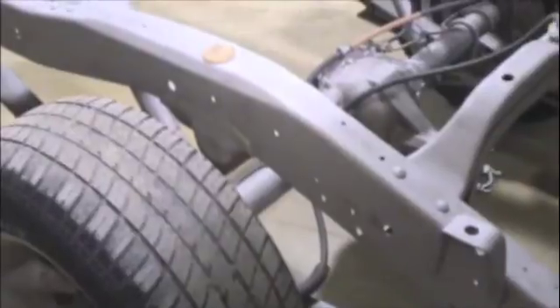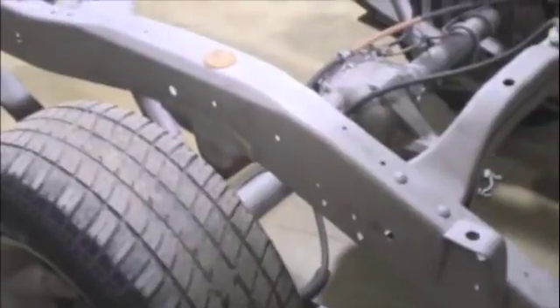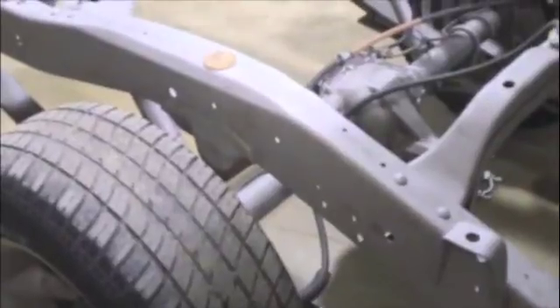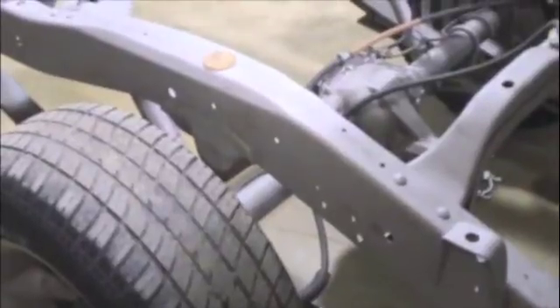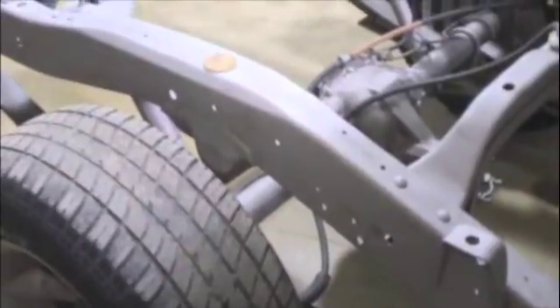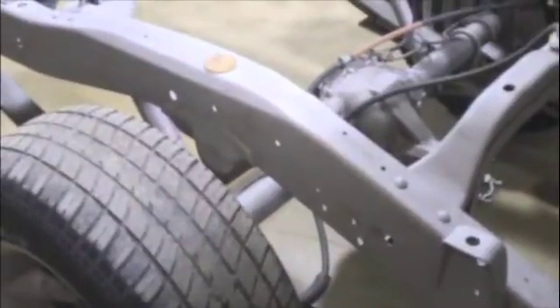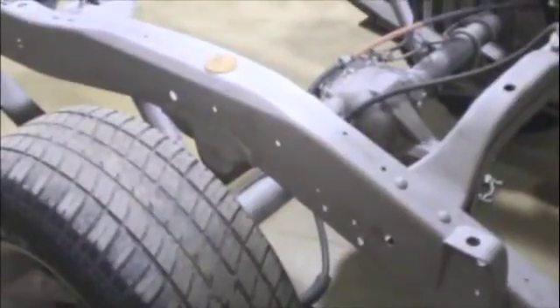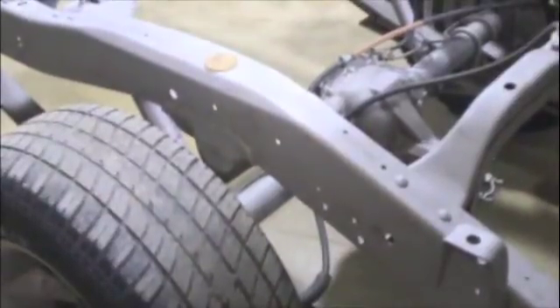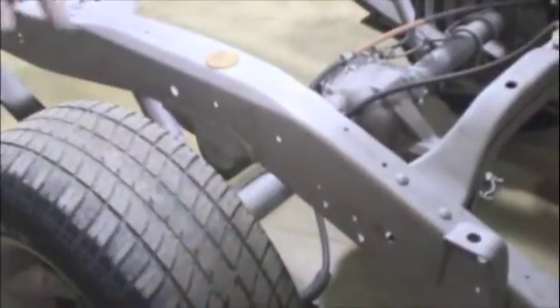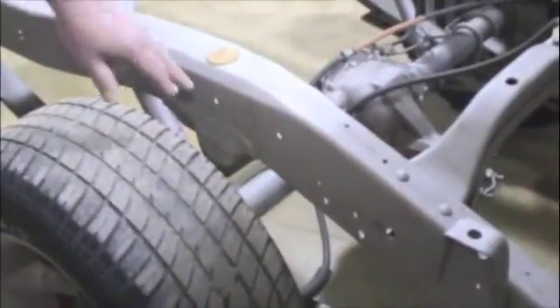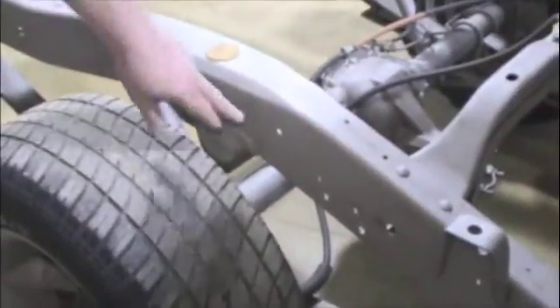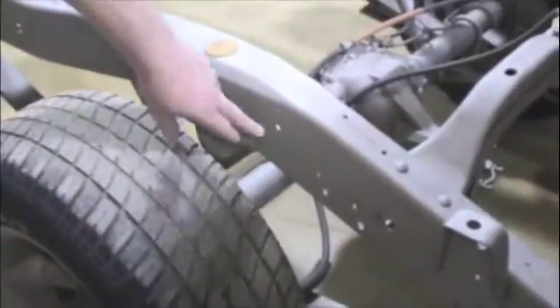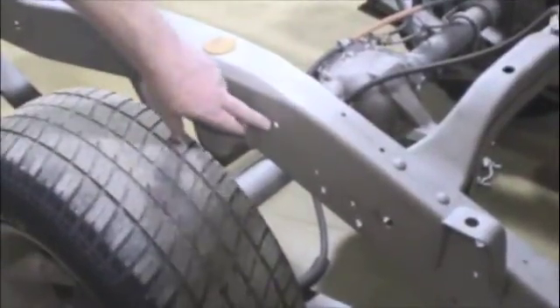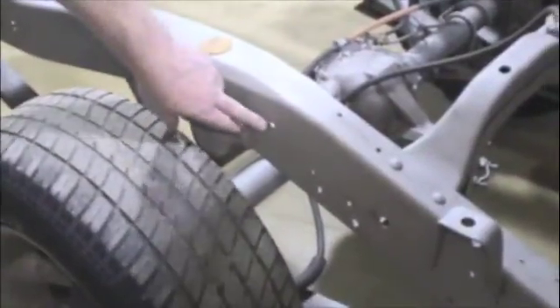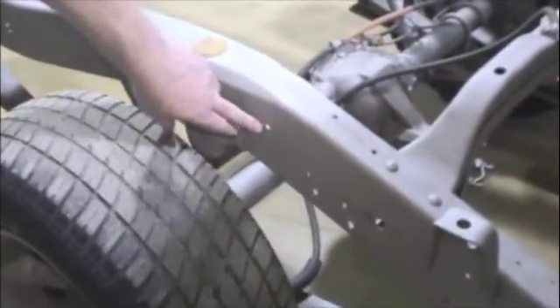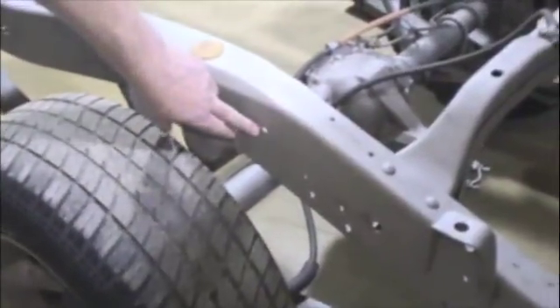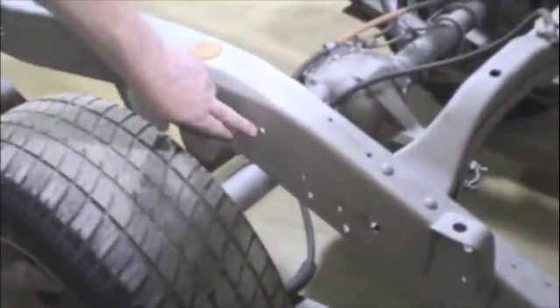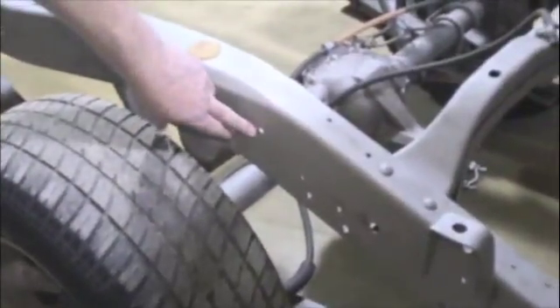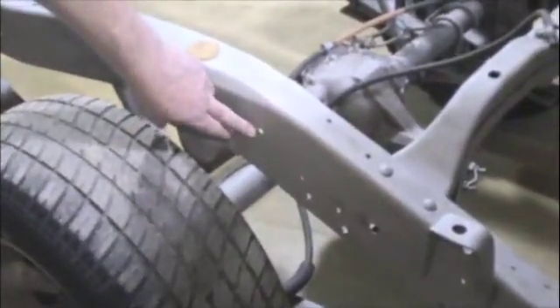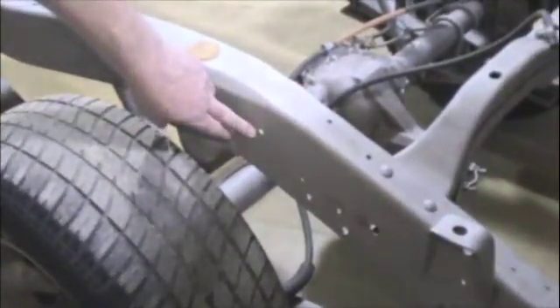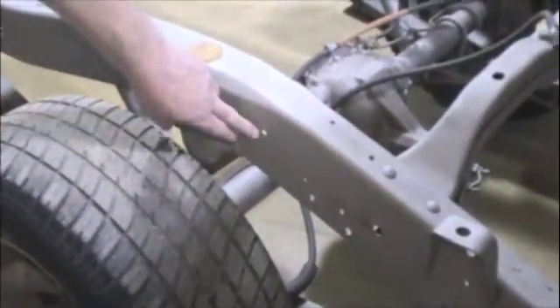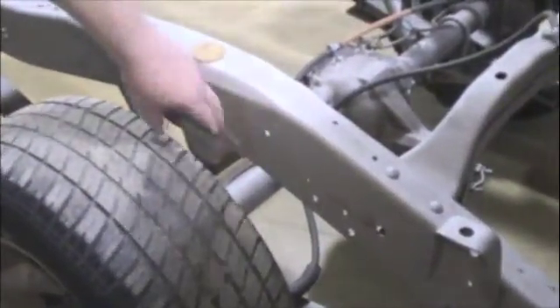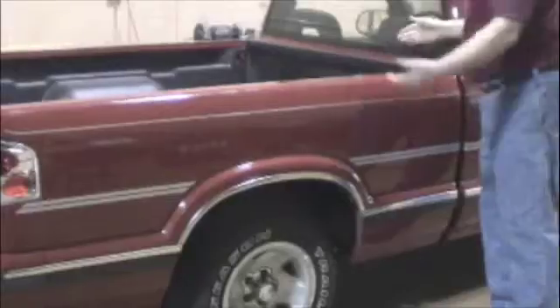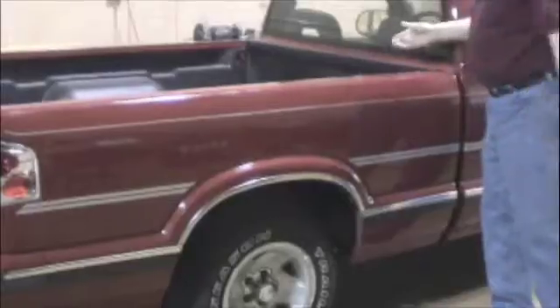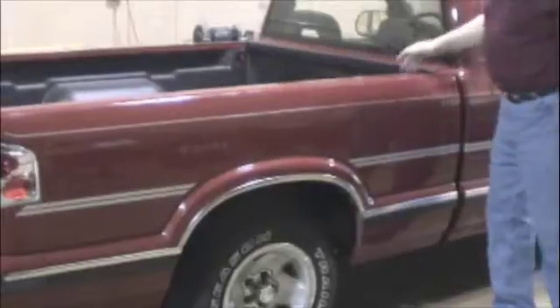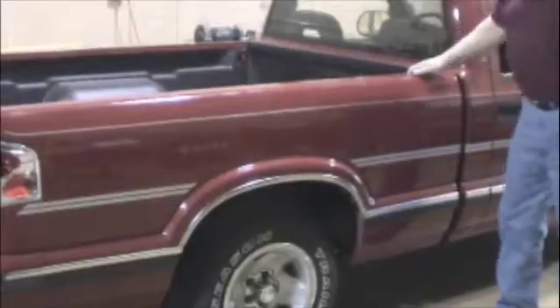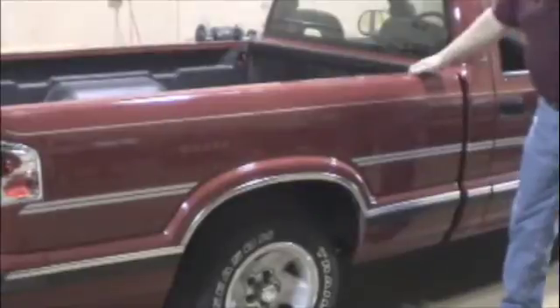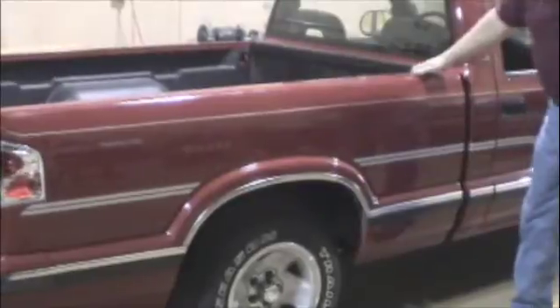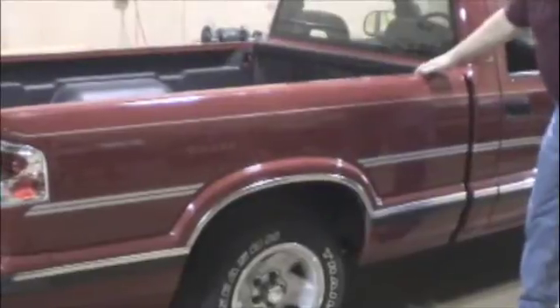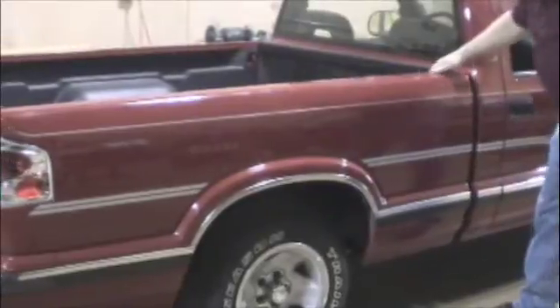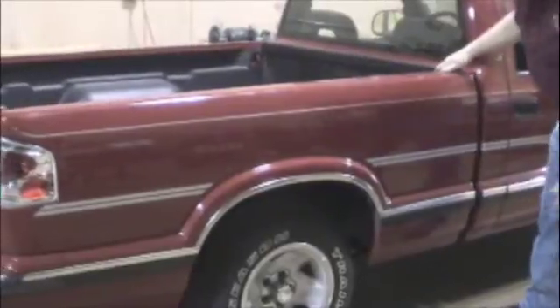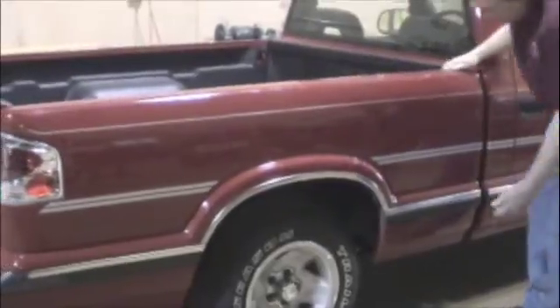So which hole is it again? It's this hole right here. And to lift it—